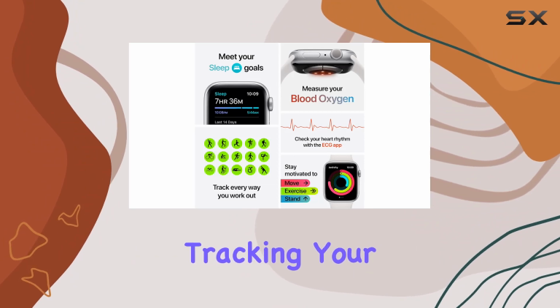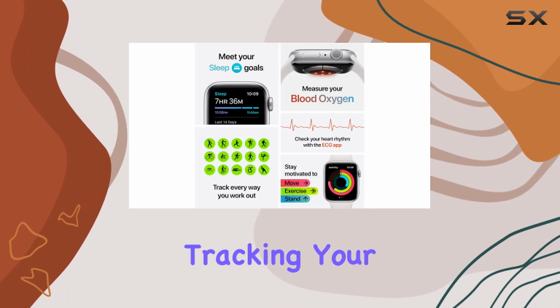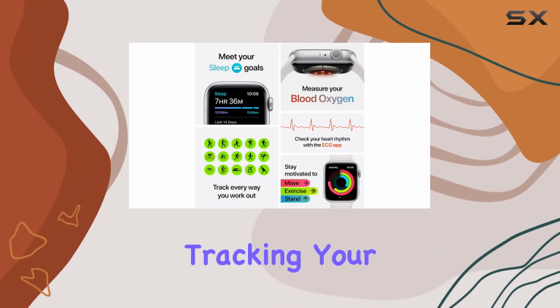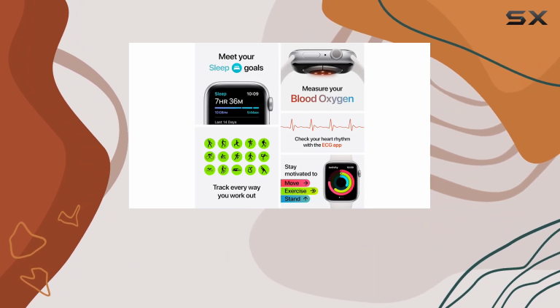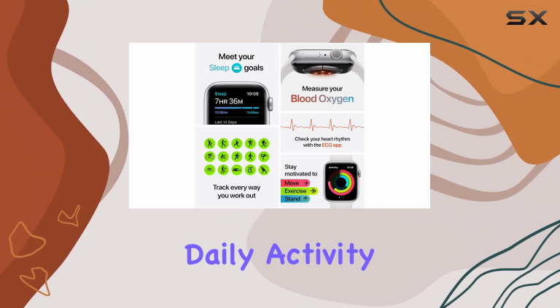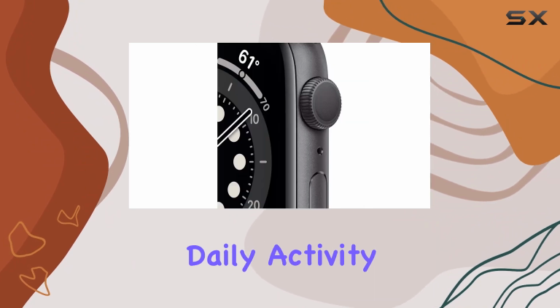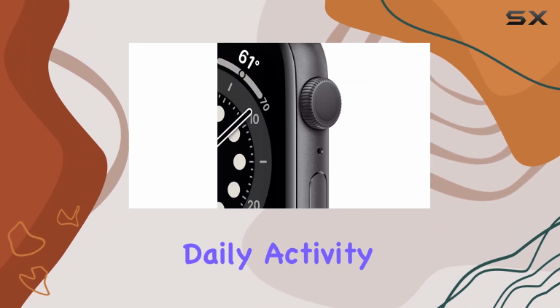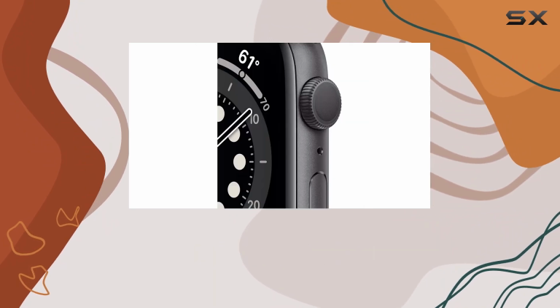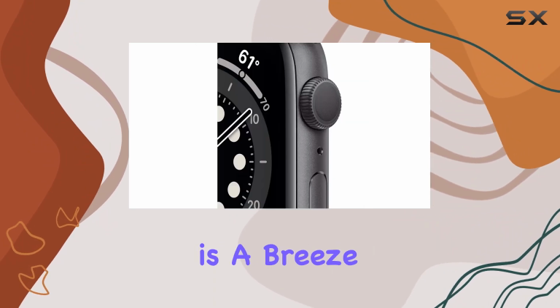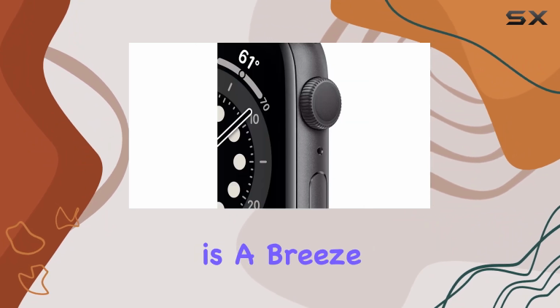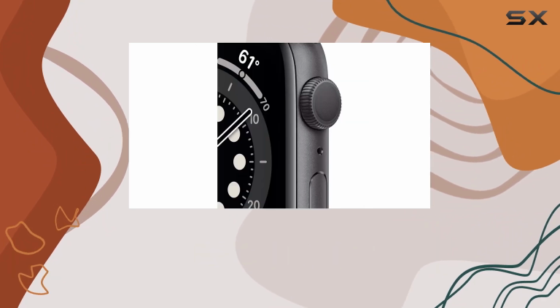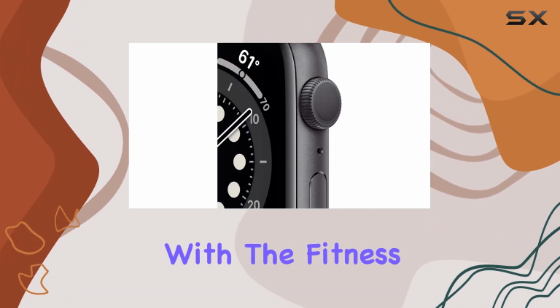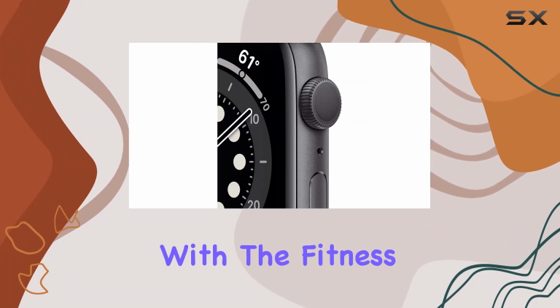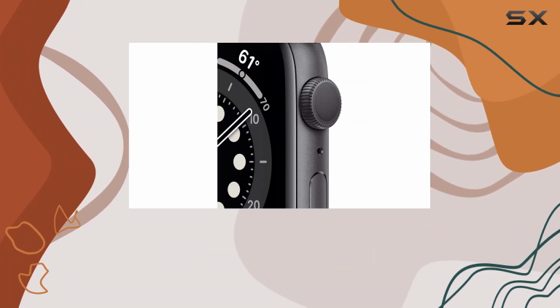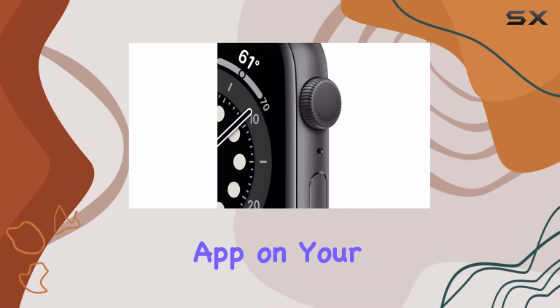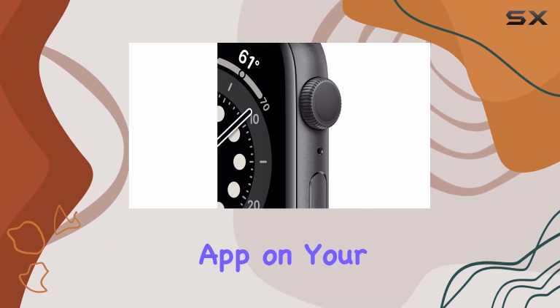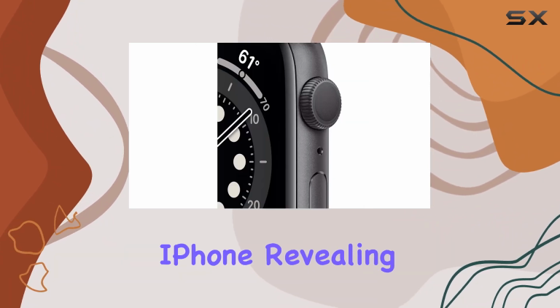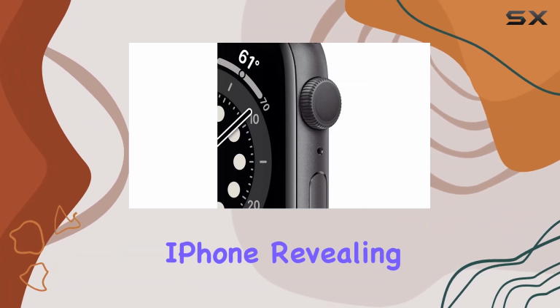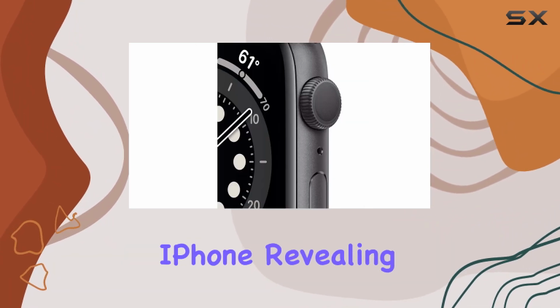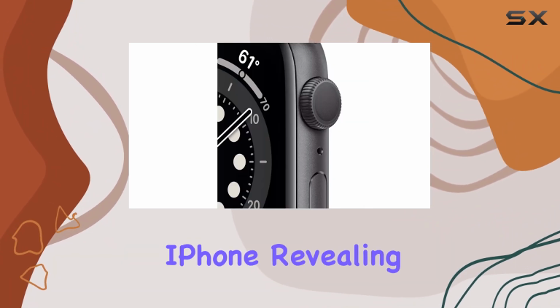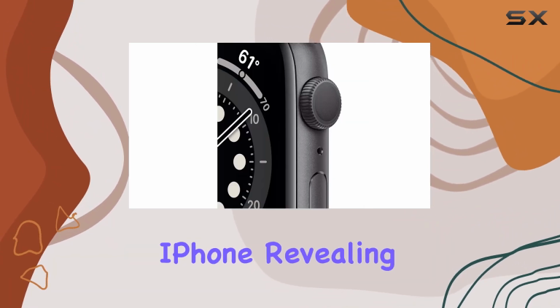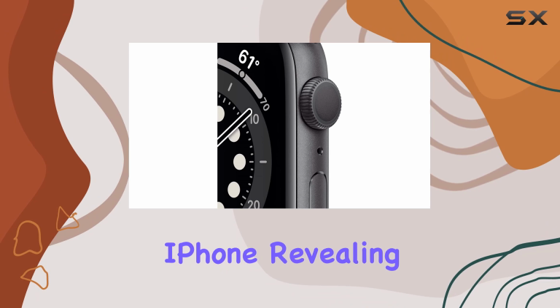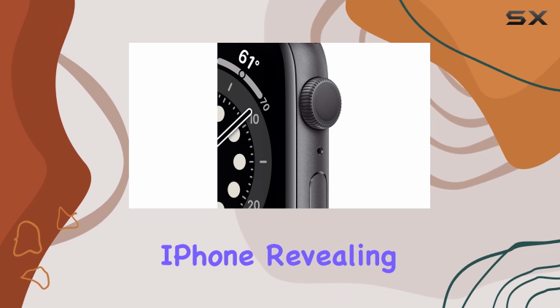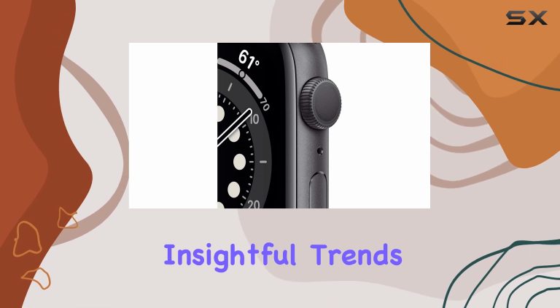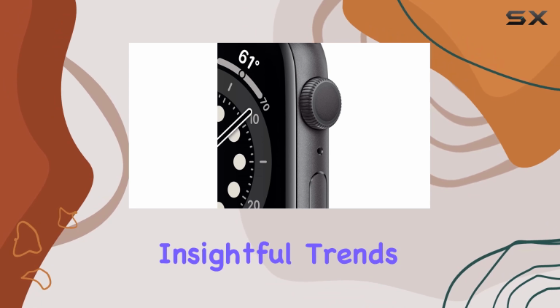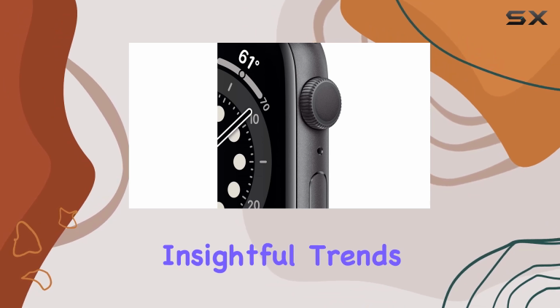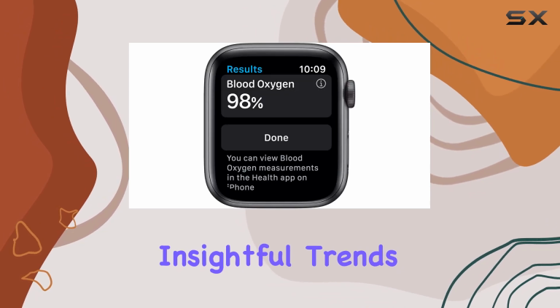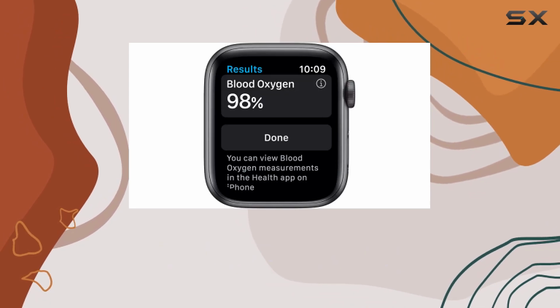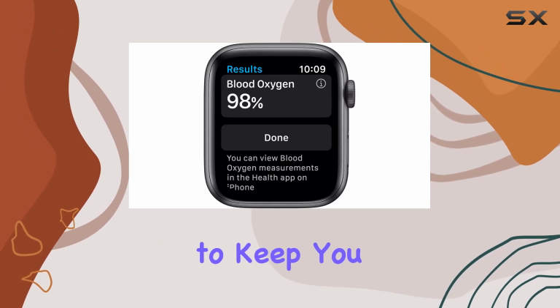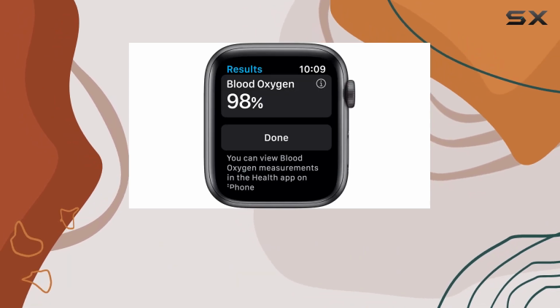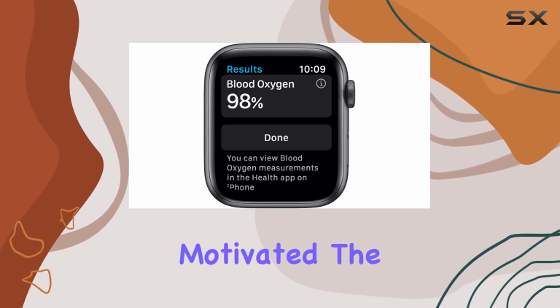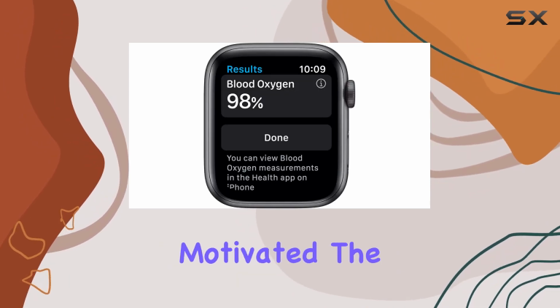Tracking your daily activity is a breeze with the fitness app on your iPhone, revealing insightful trends to keep you motivated.